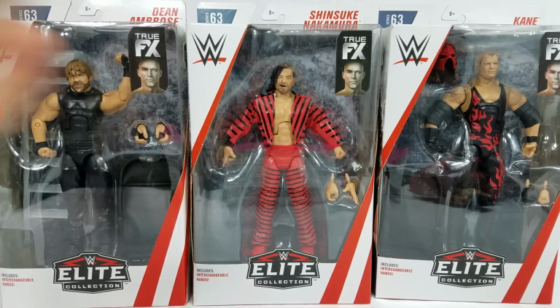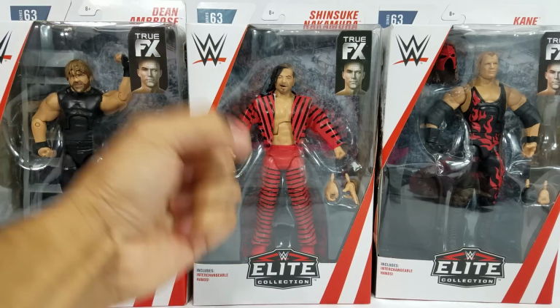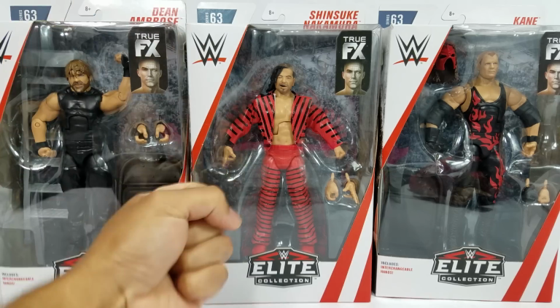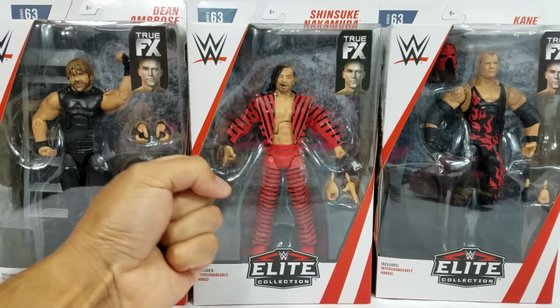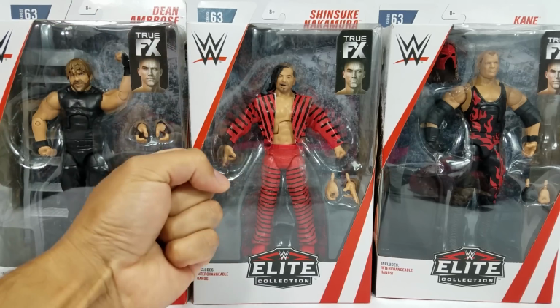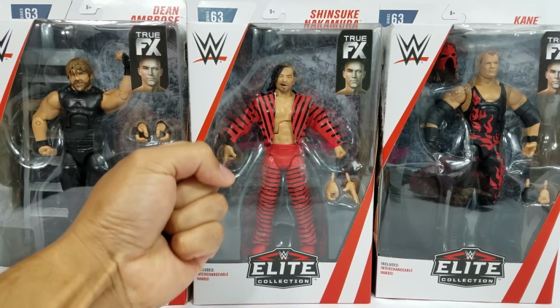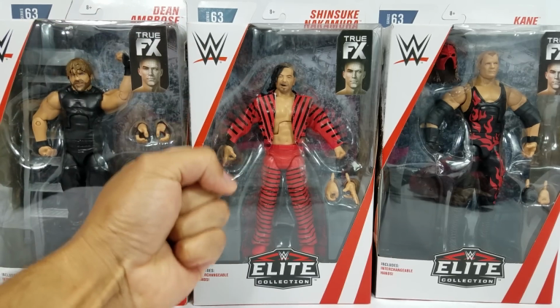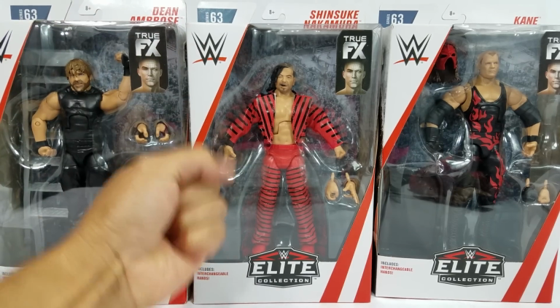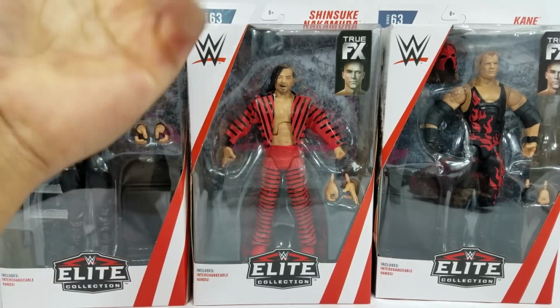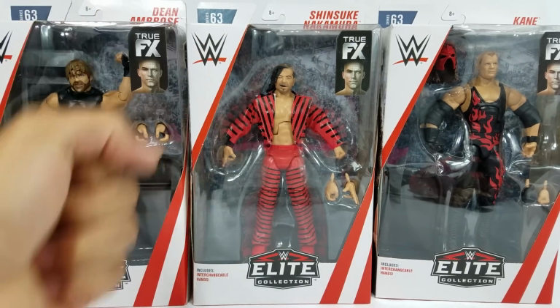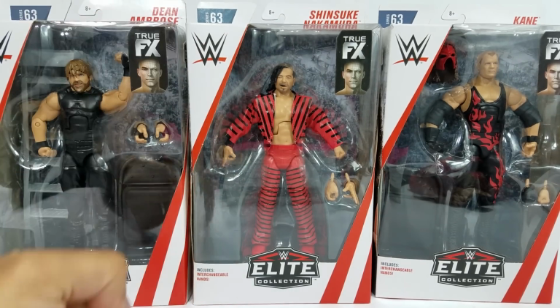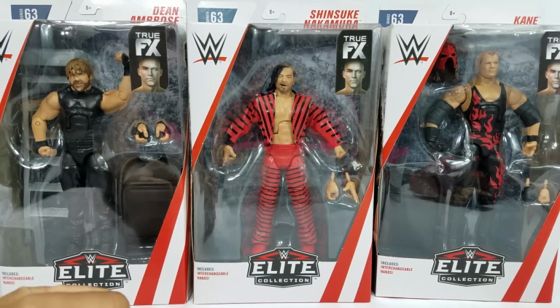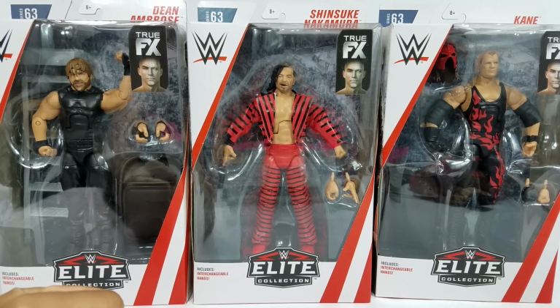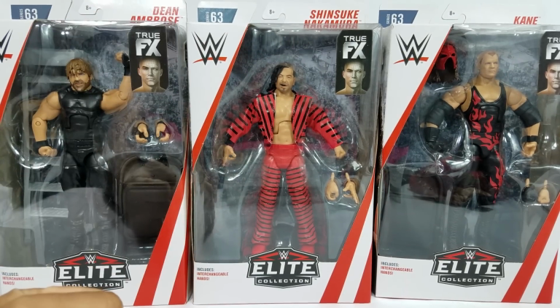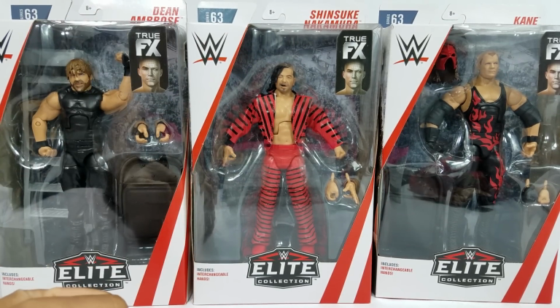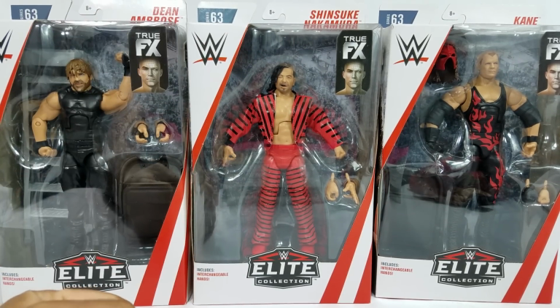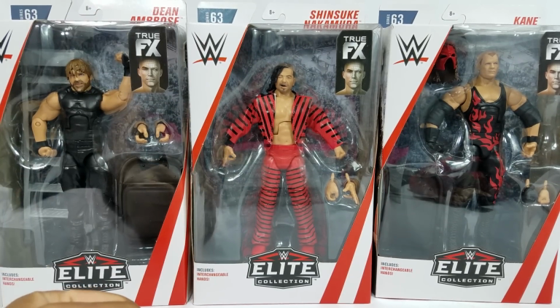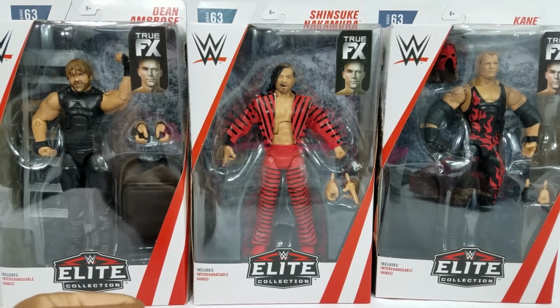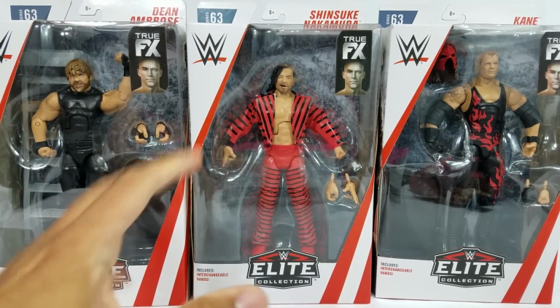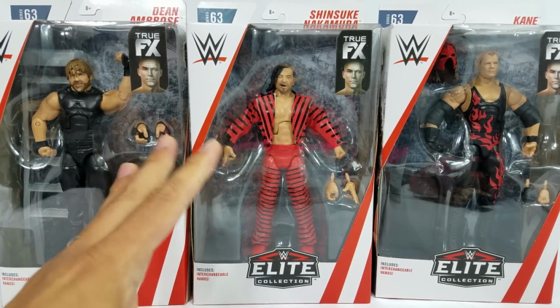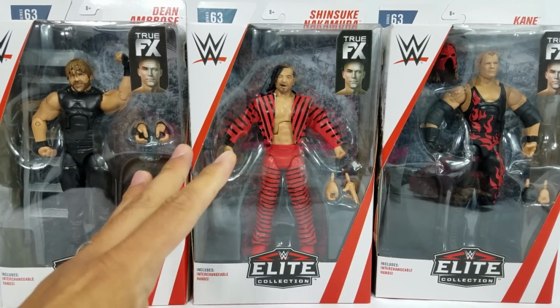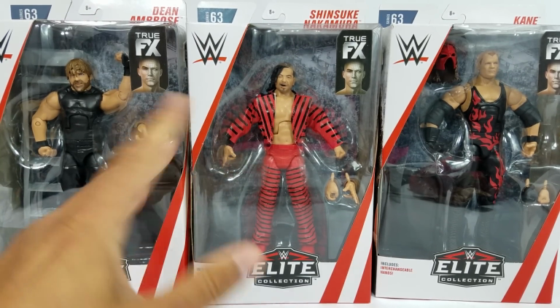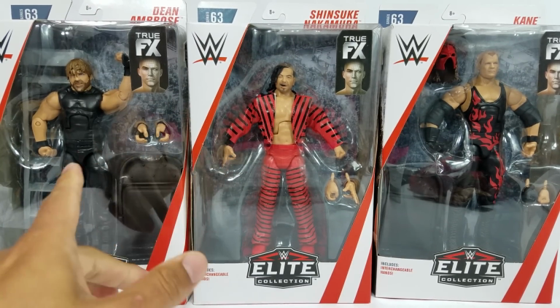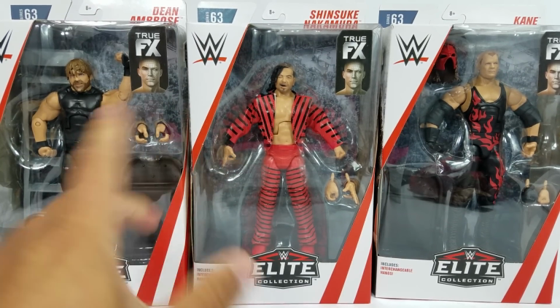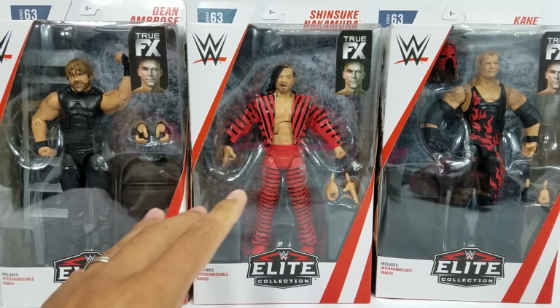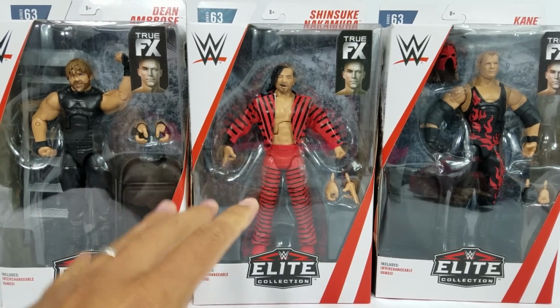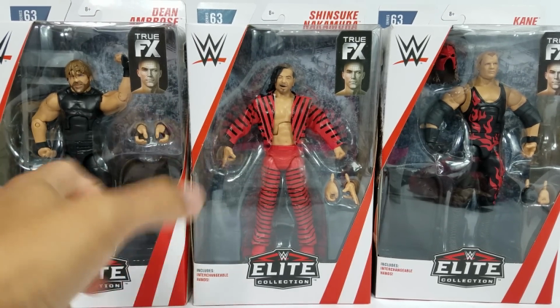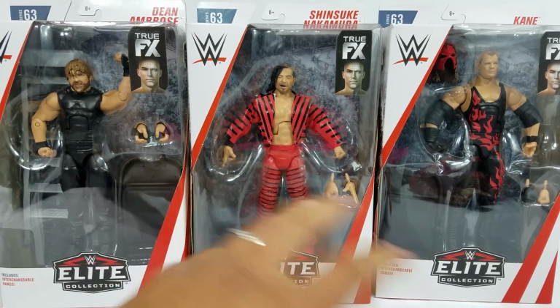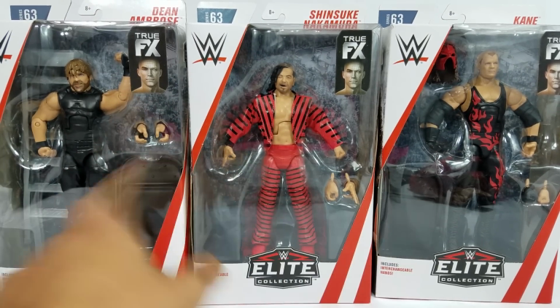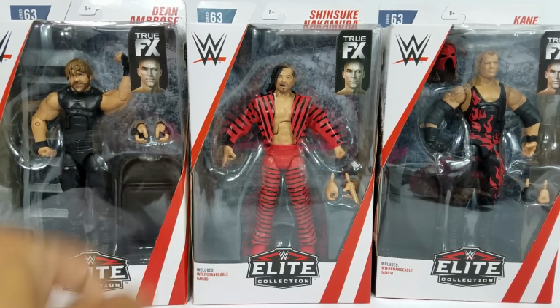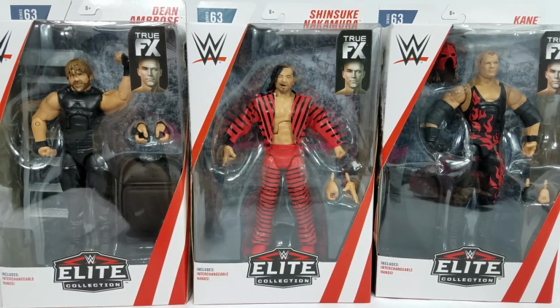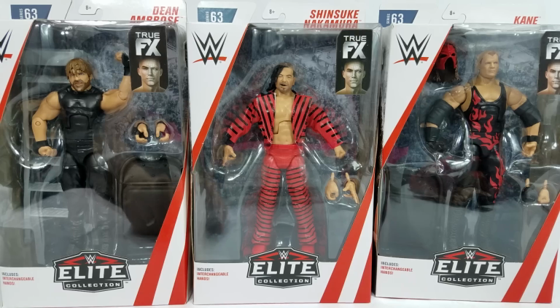We are bringing the strong style game on this review. Normally we do one, two, but today we're doing all three.